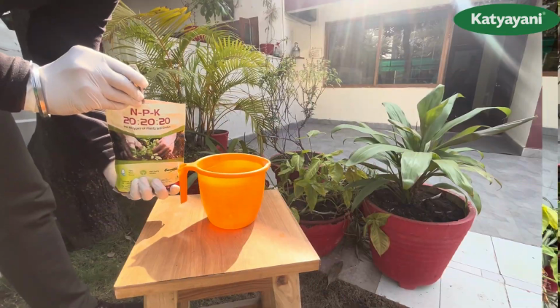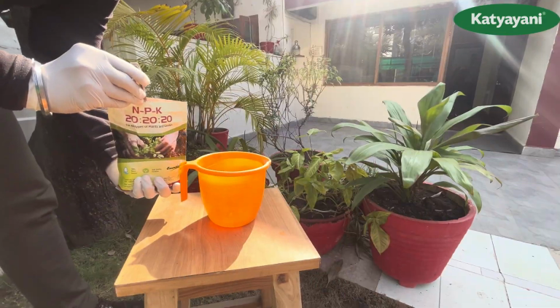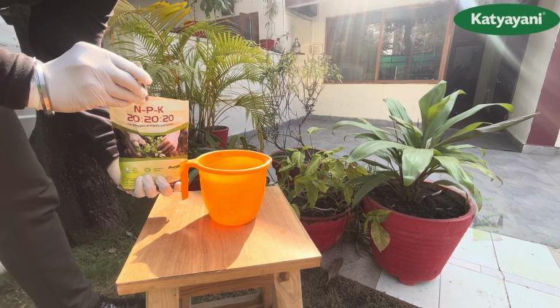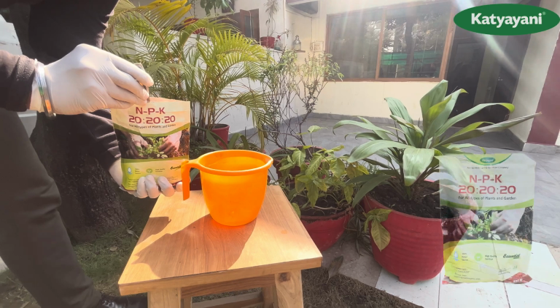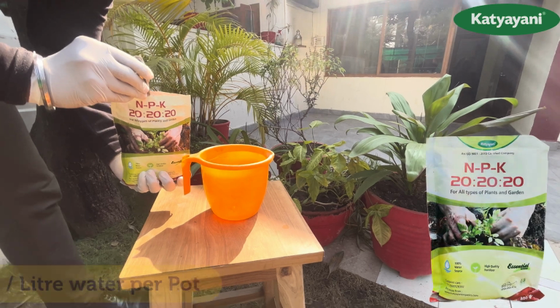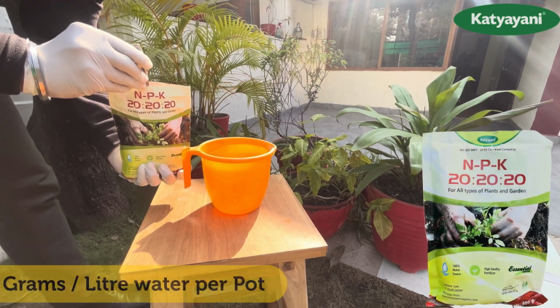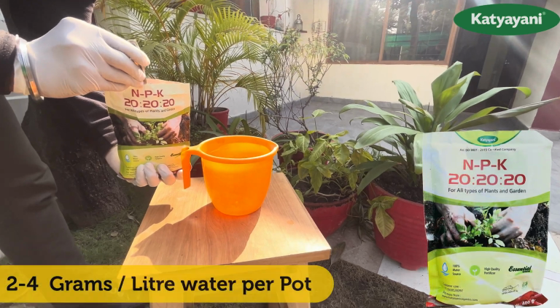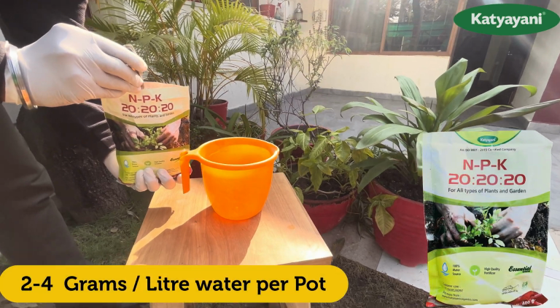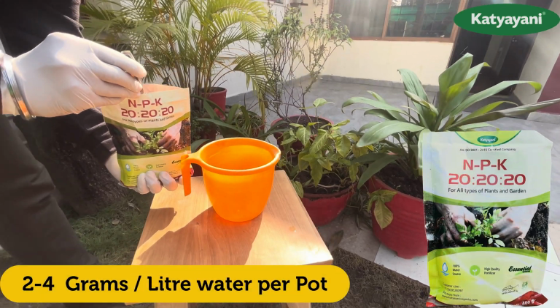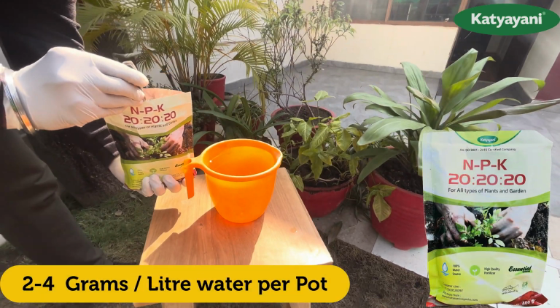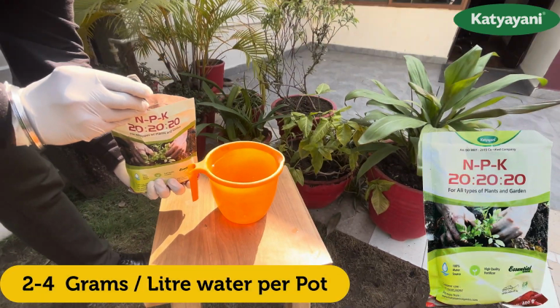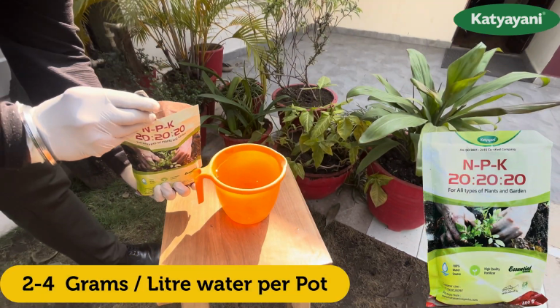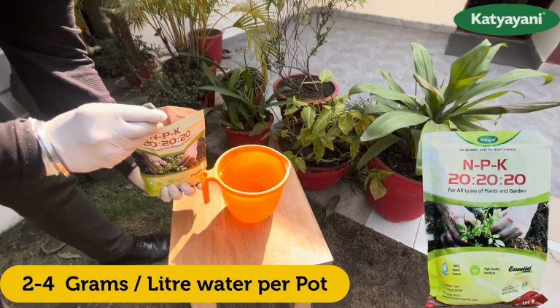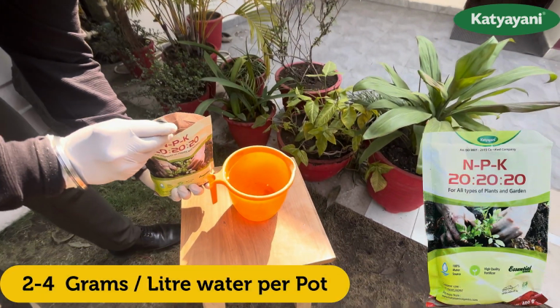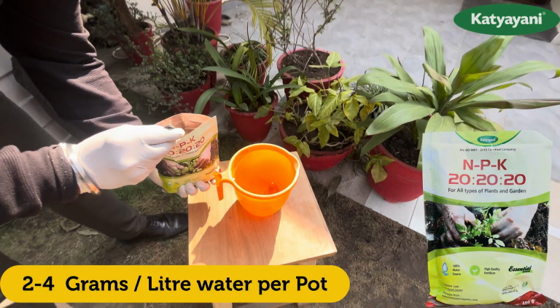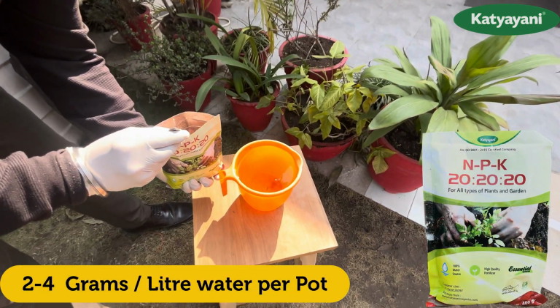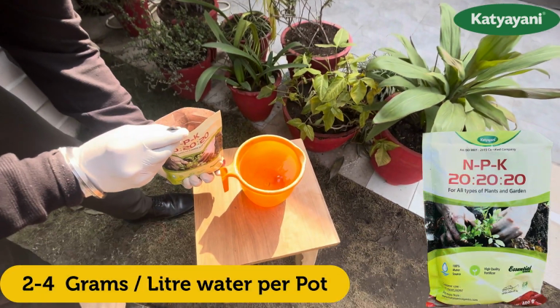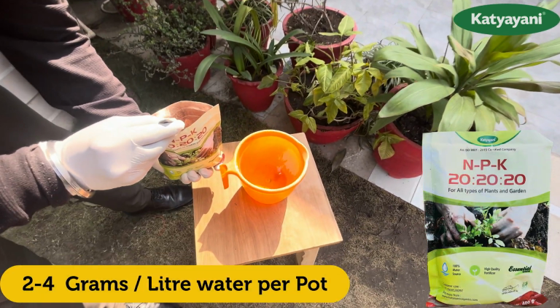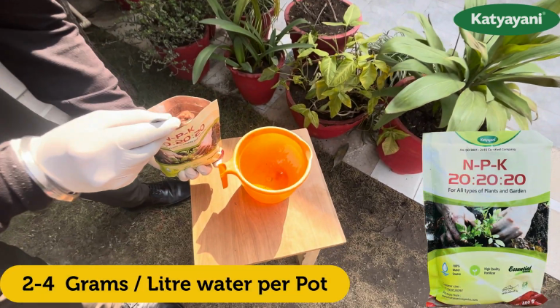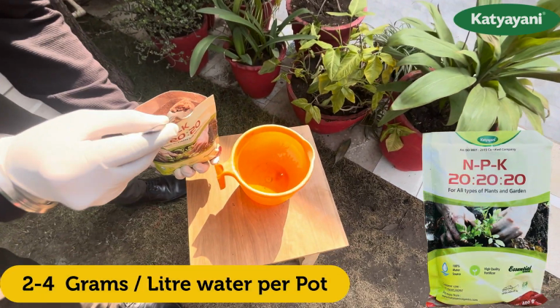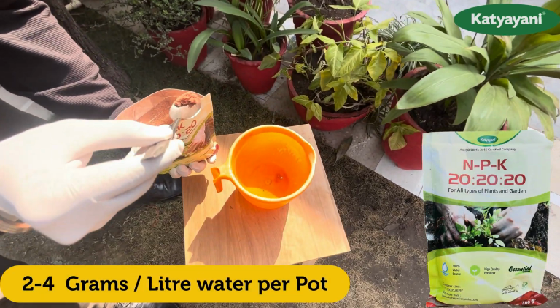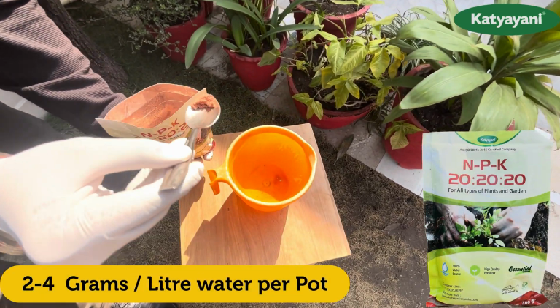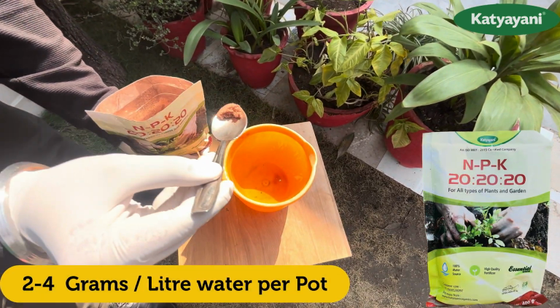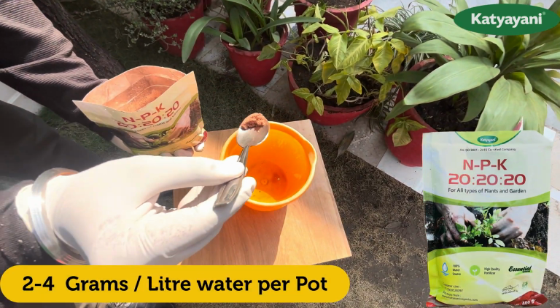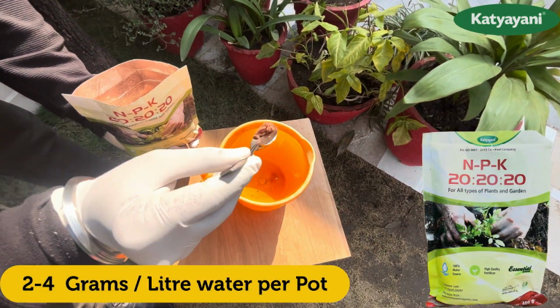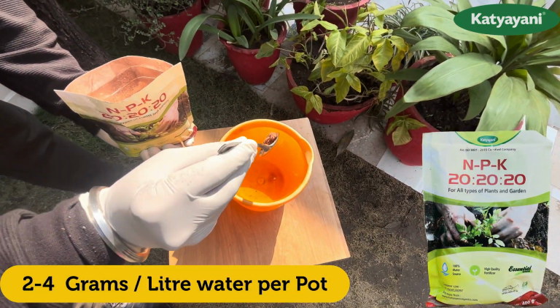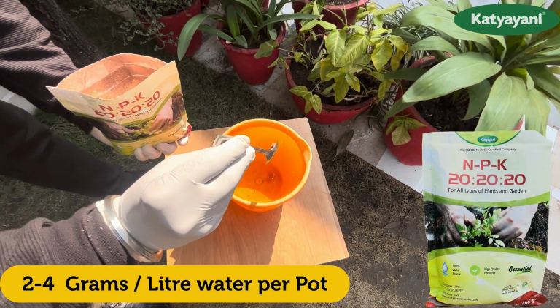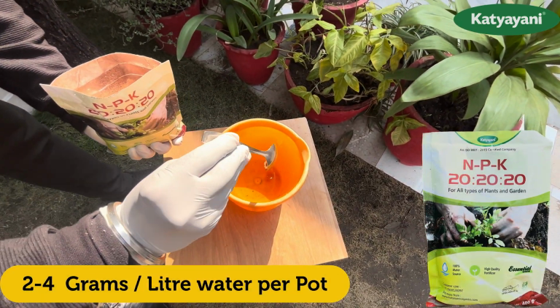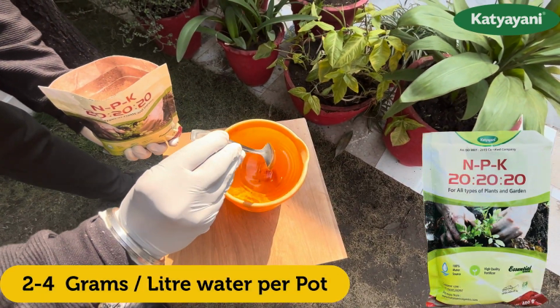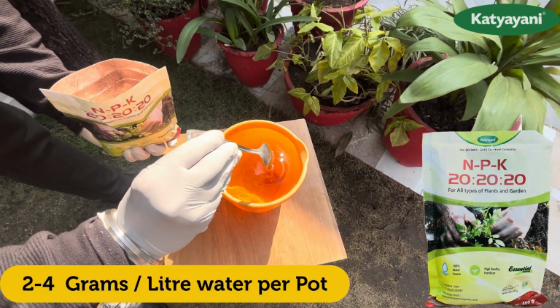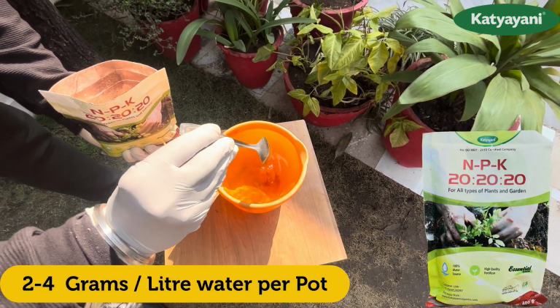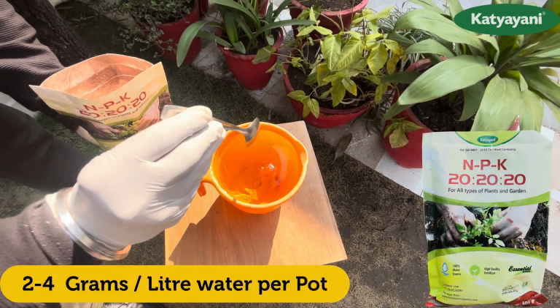Add 2 to 4 grams or half teaspoon of NPK per litre of water per plant.